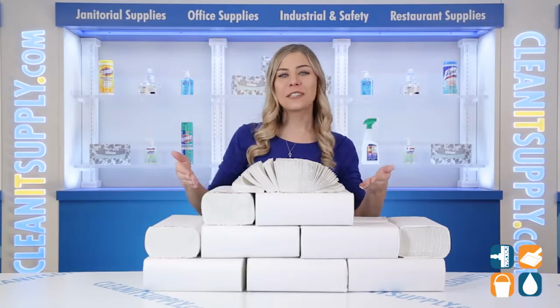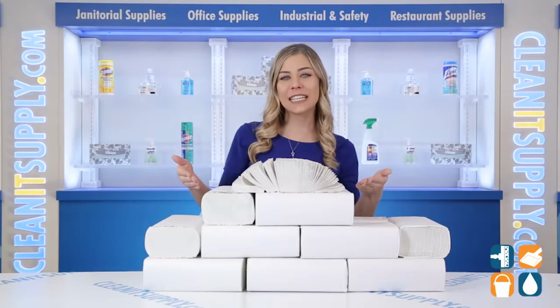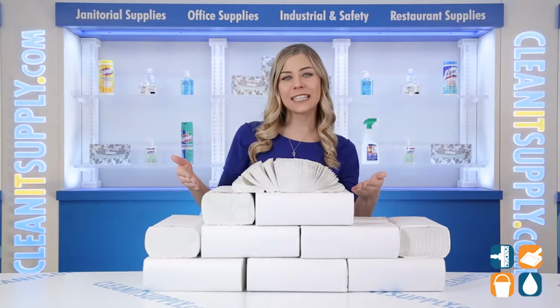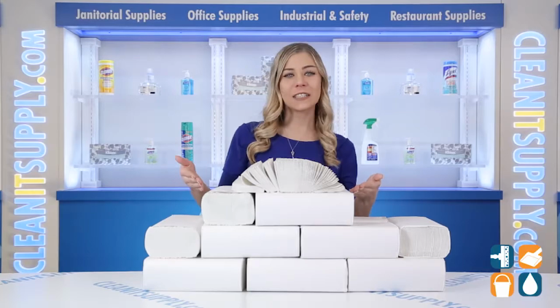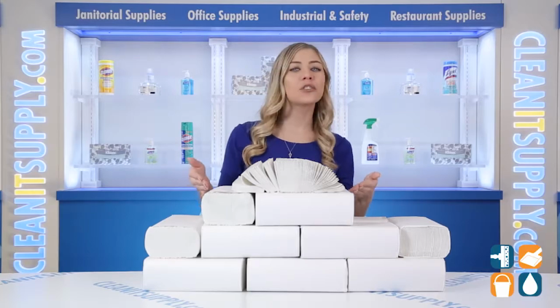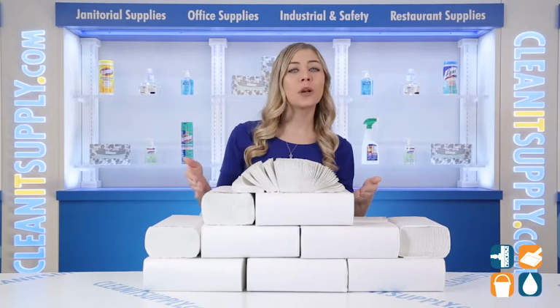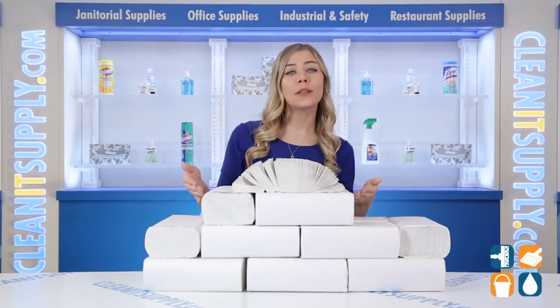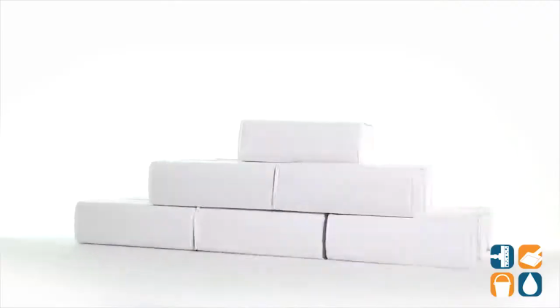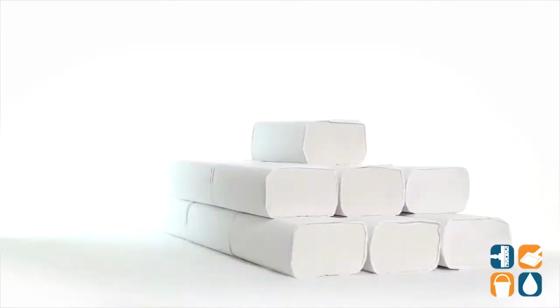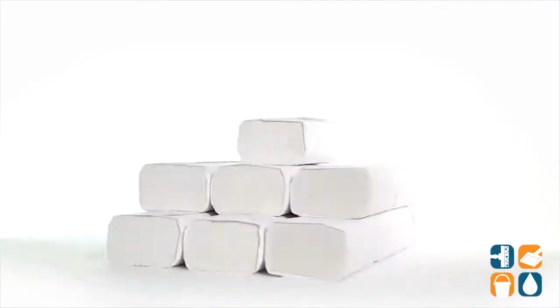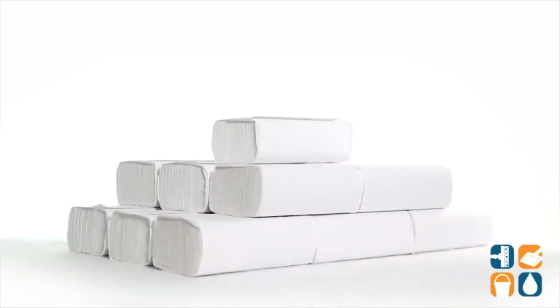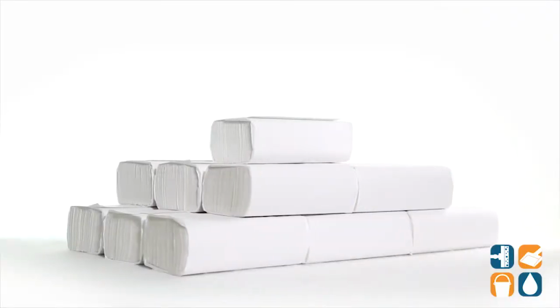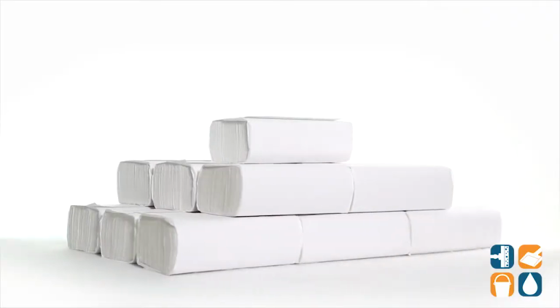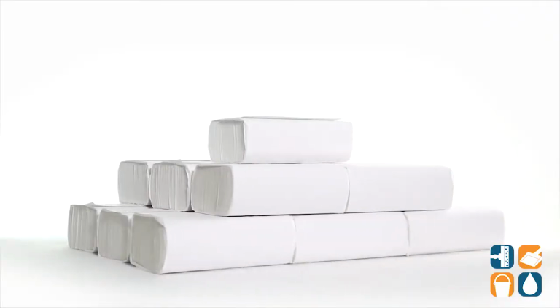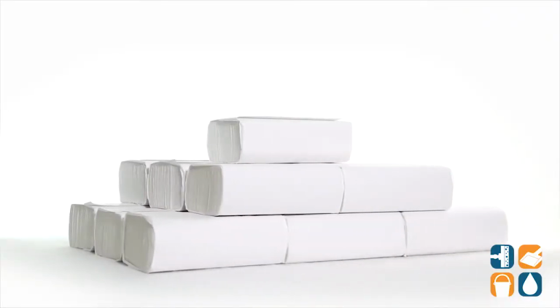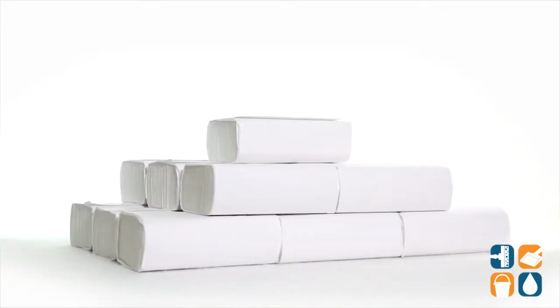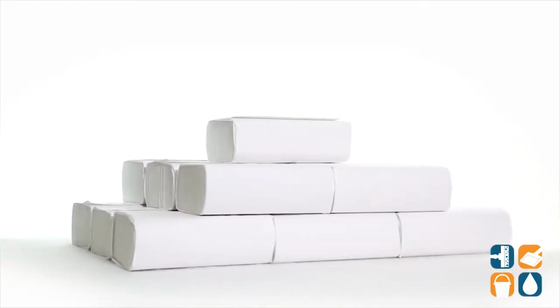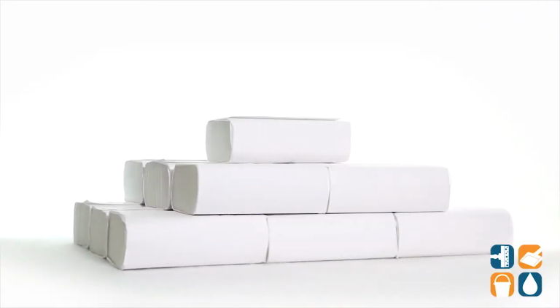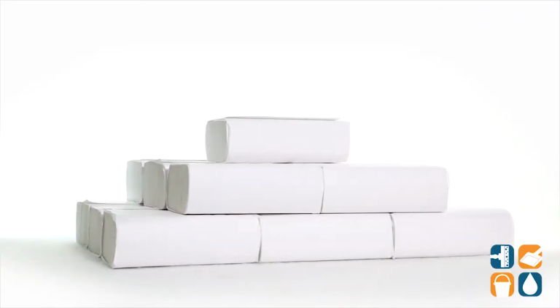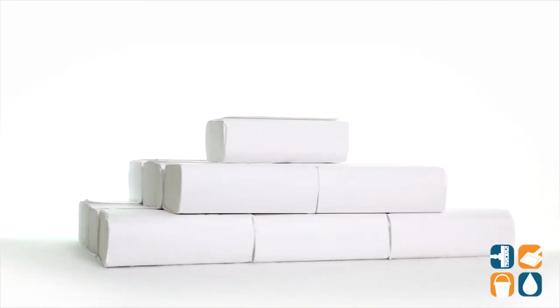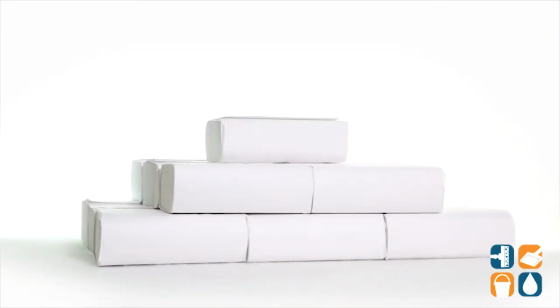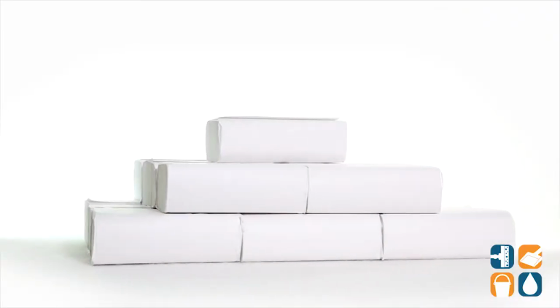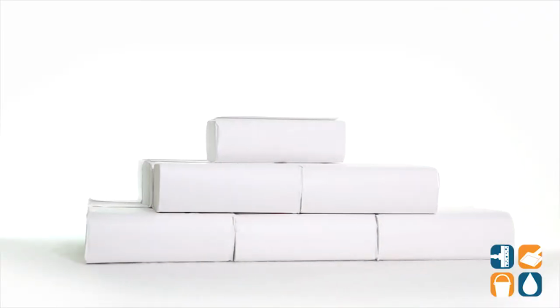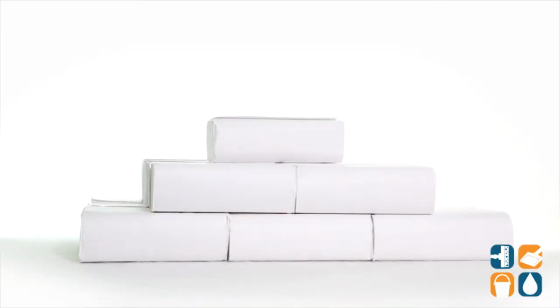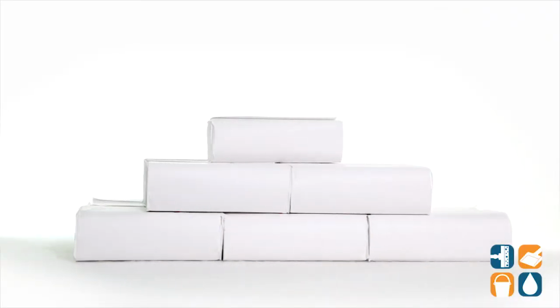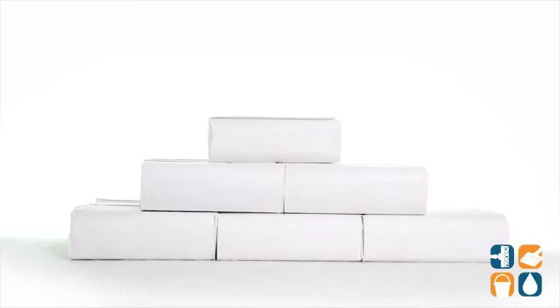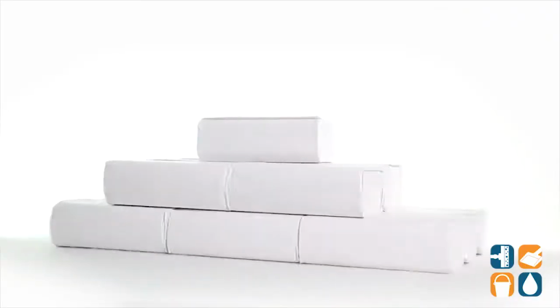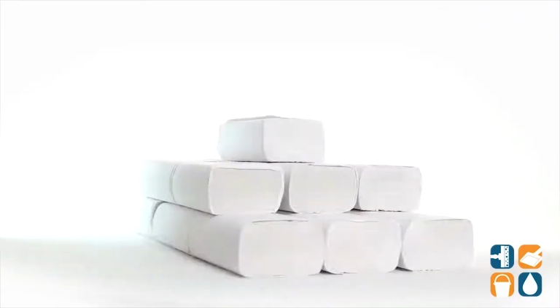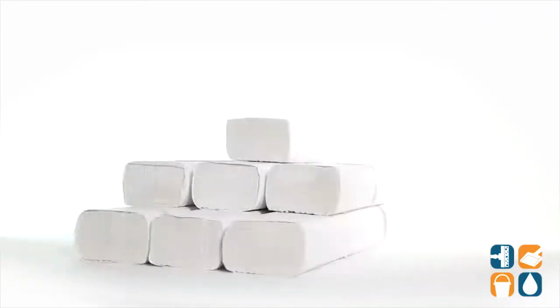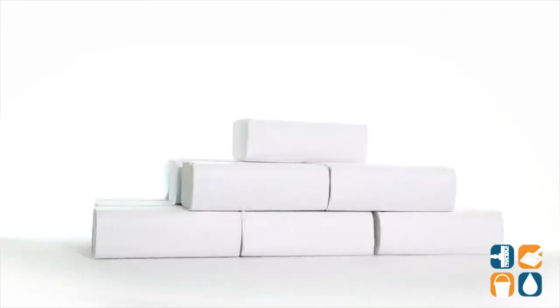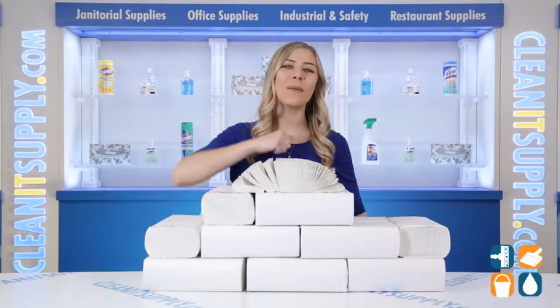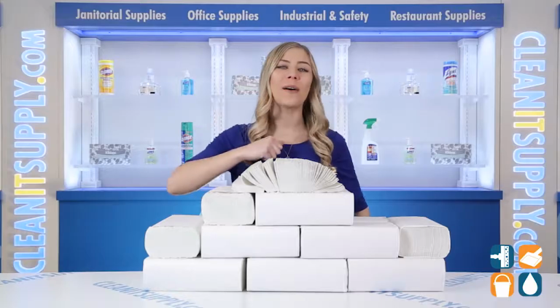Introducing Signature 21,000 White Multi-Fold Paper Towels, 2,000 Towels Per Carton — Detail Product Breakdown. Let me tell you what it's all about.